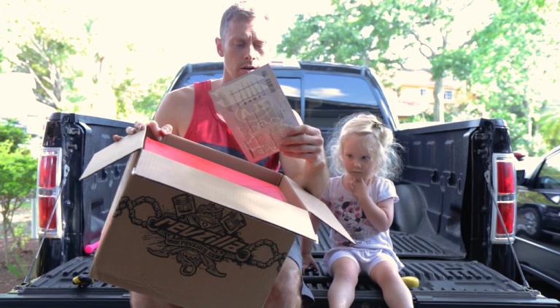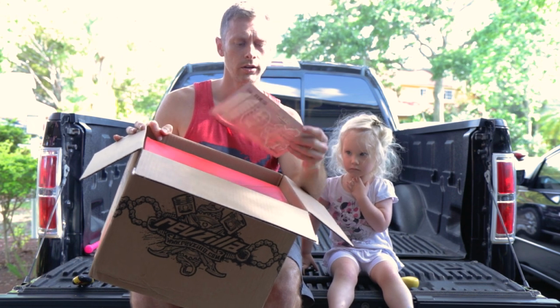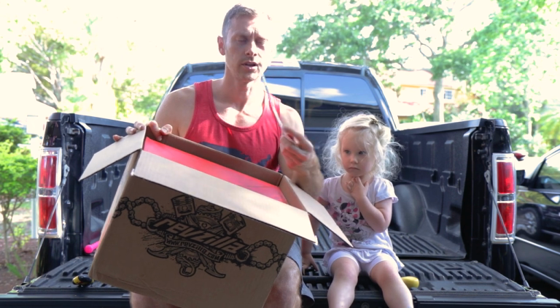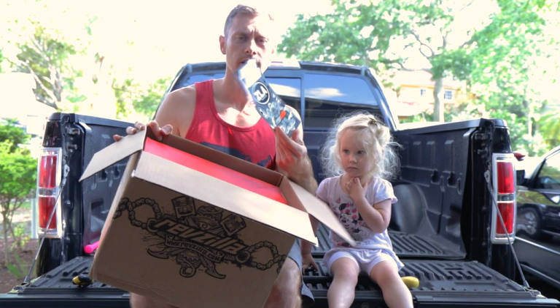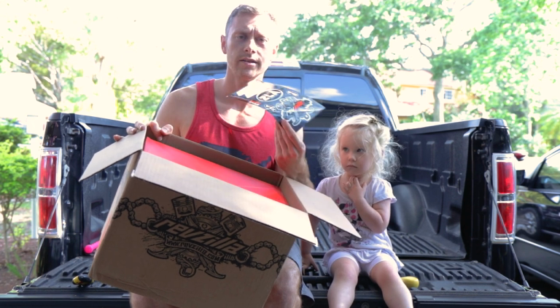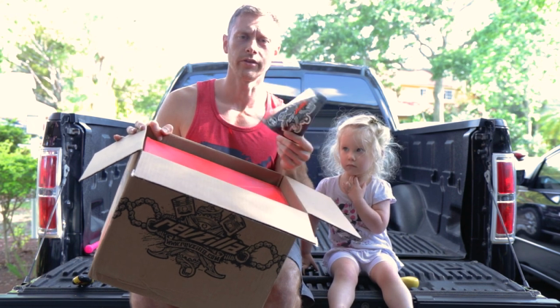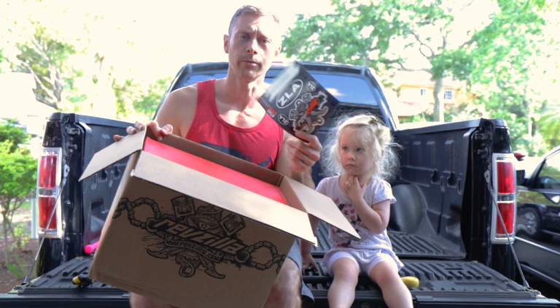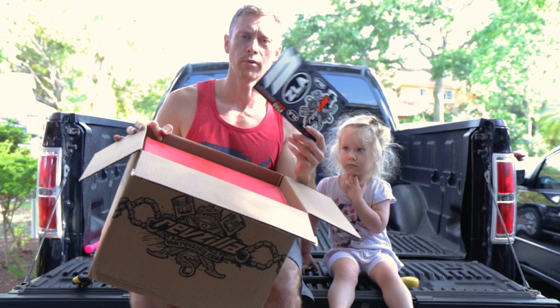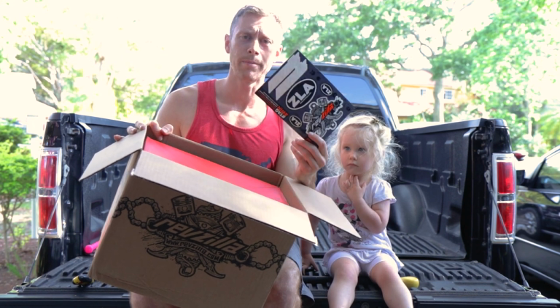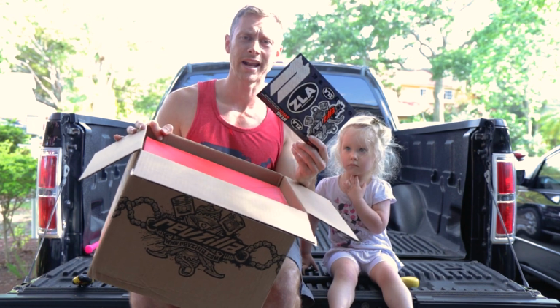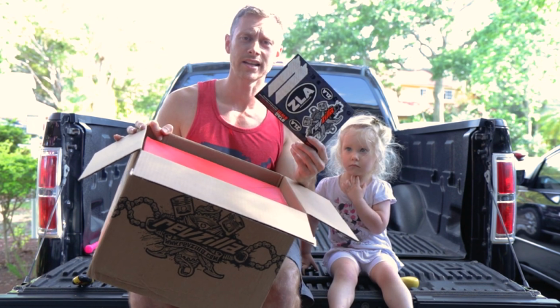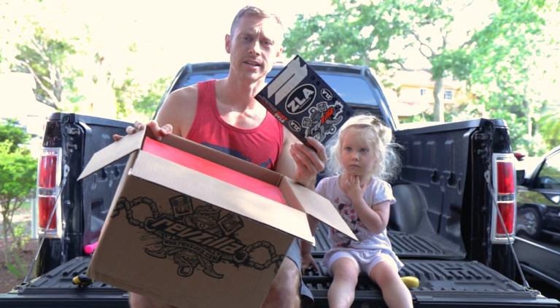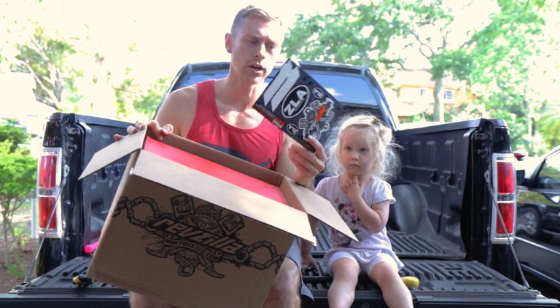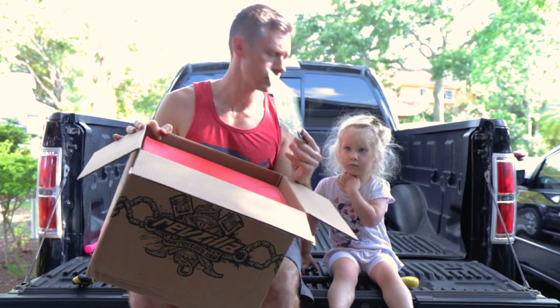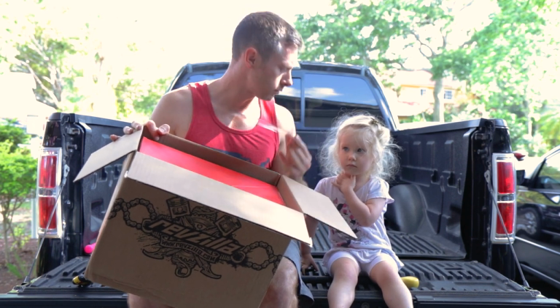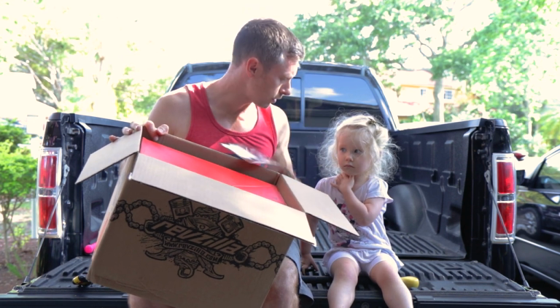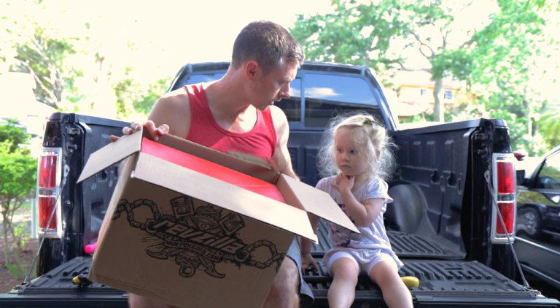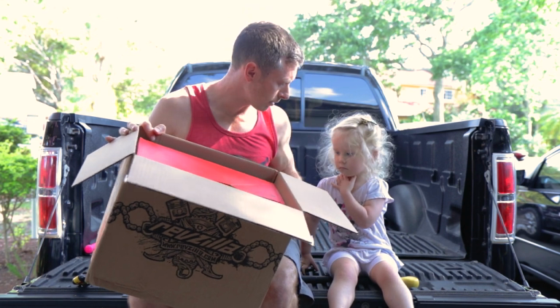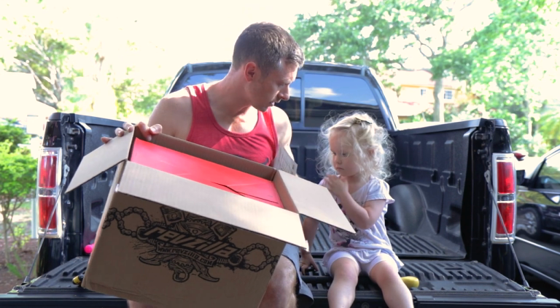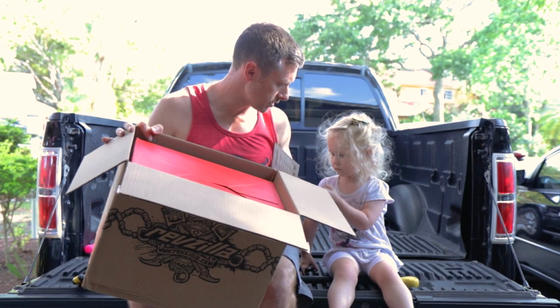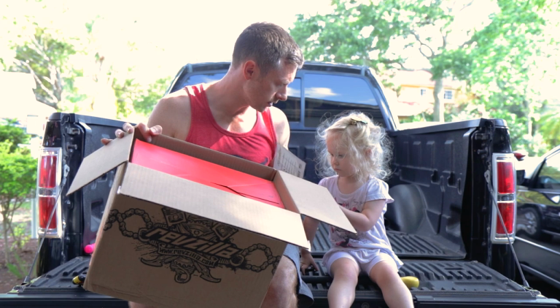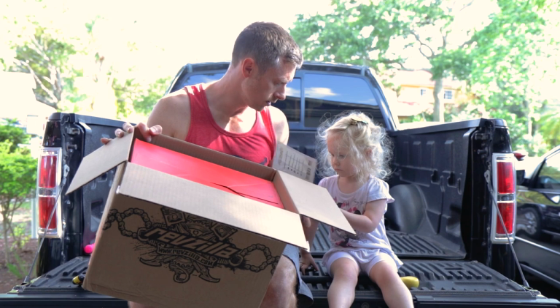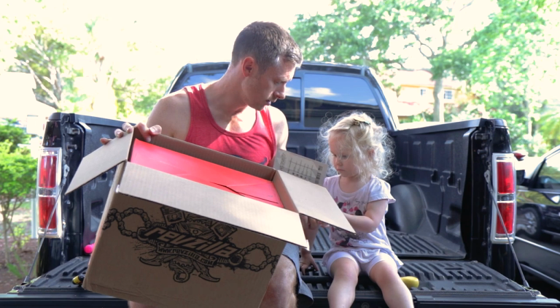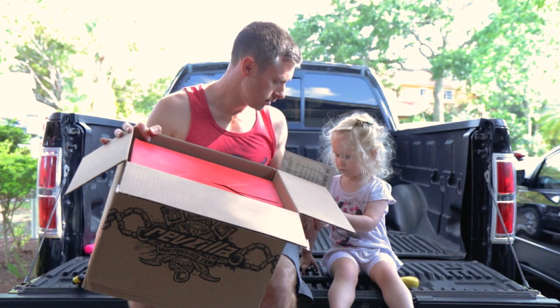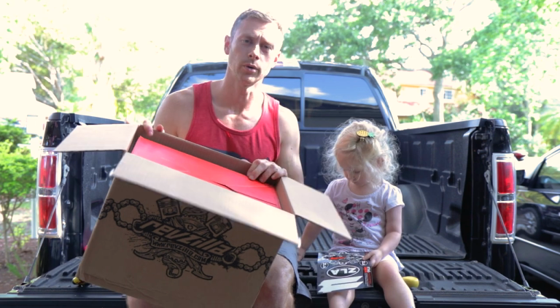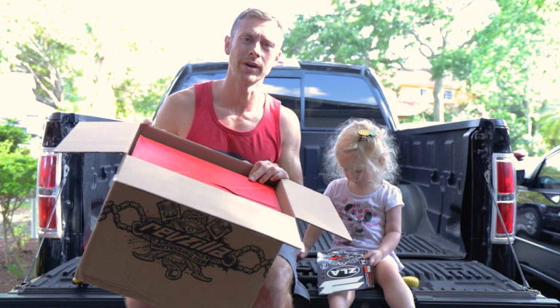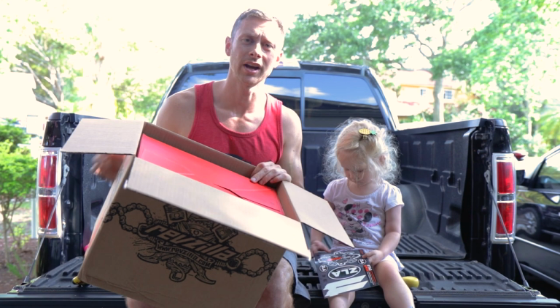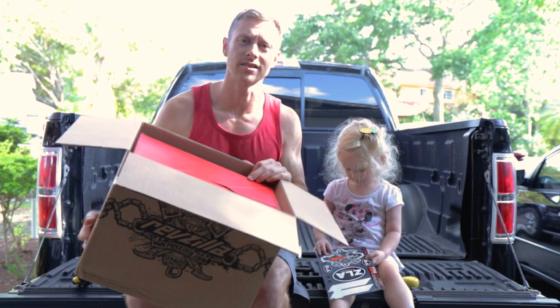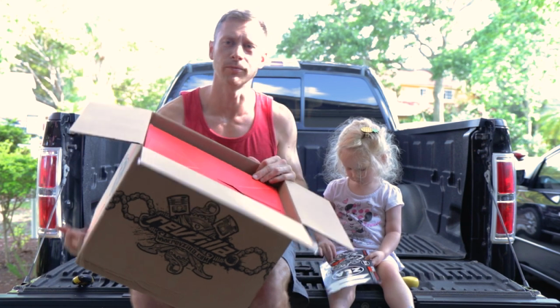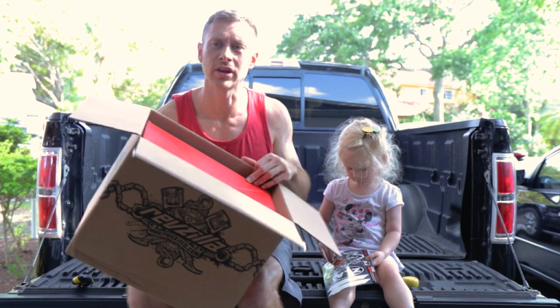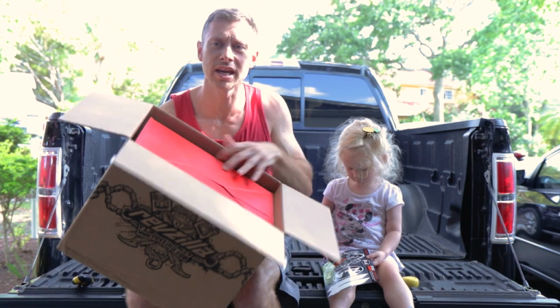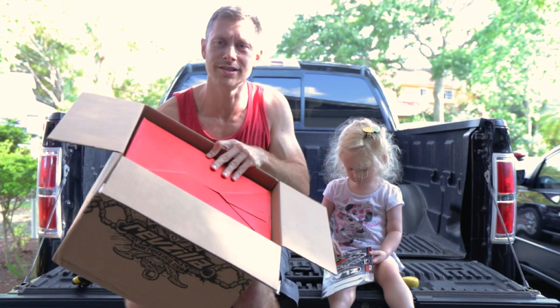Looks like they sent us some pretty badass stickers. What do you think about these? We even got something for the kids.